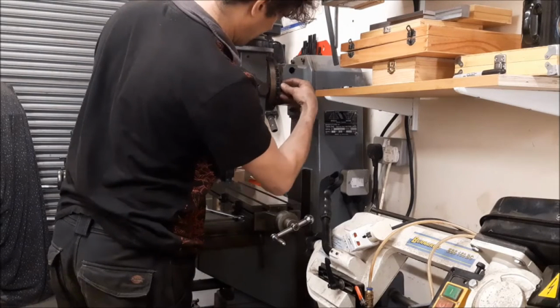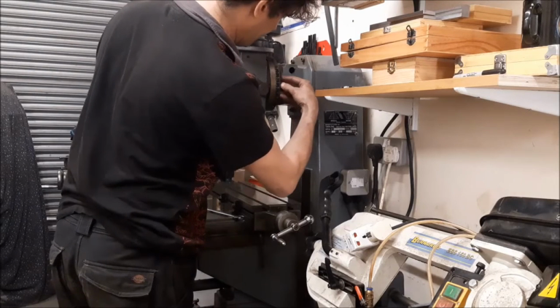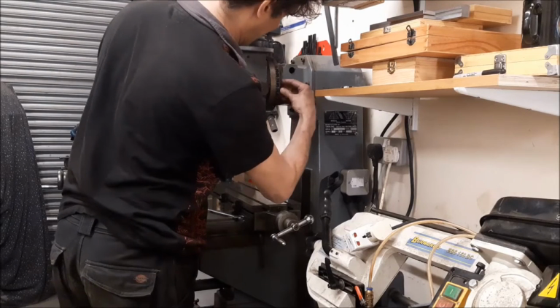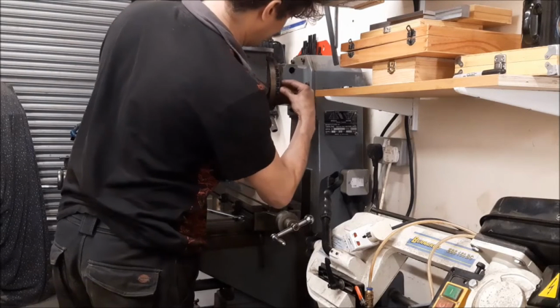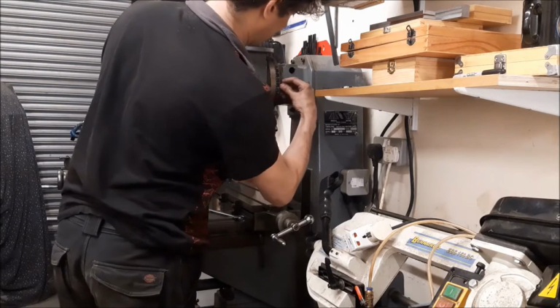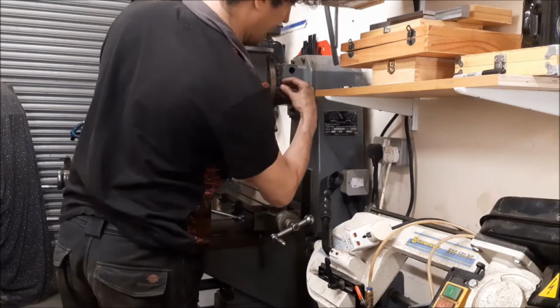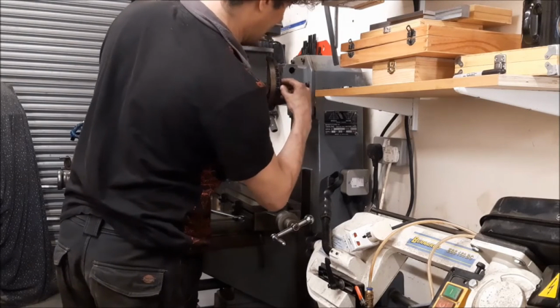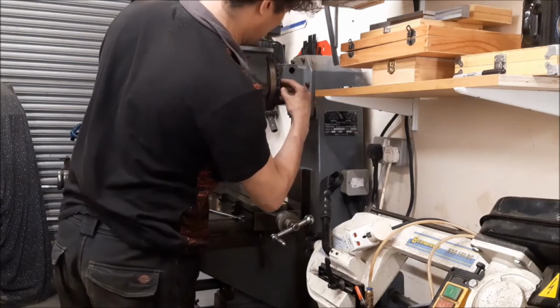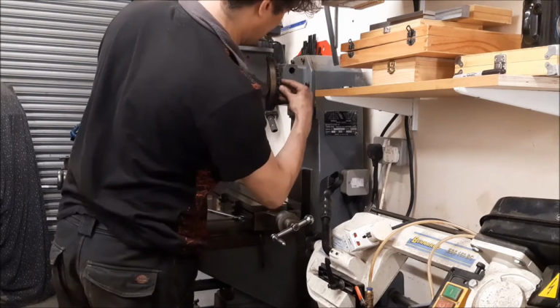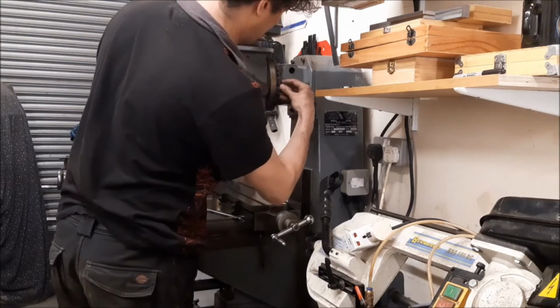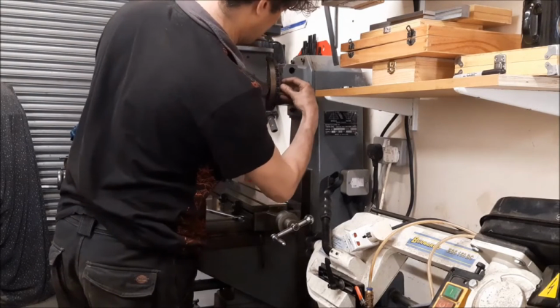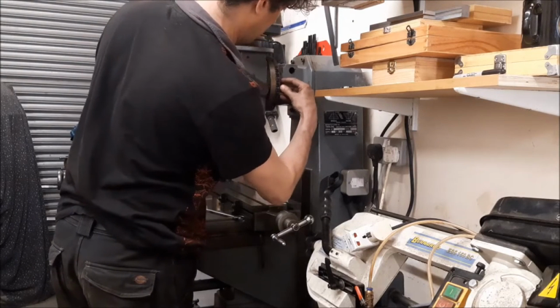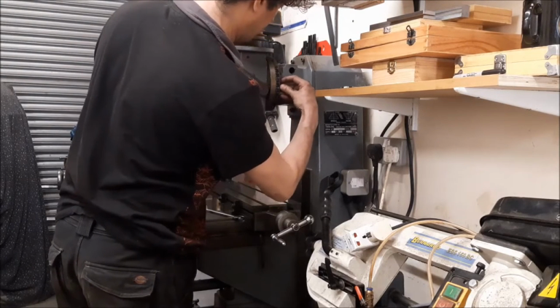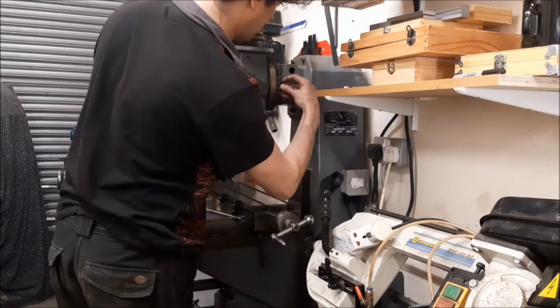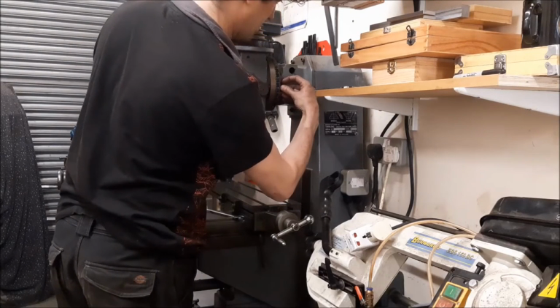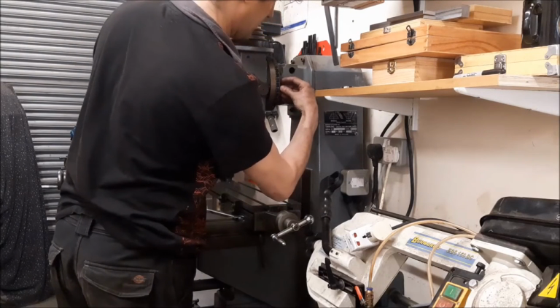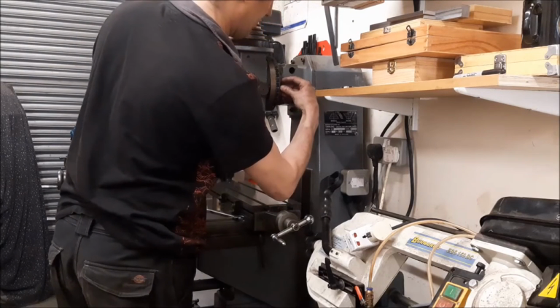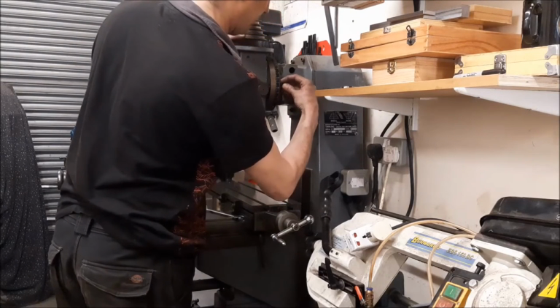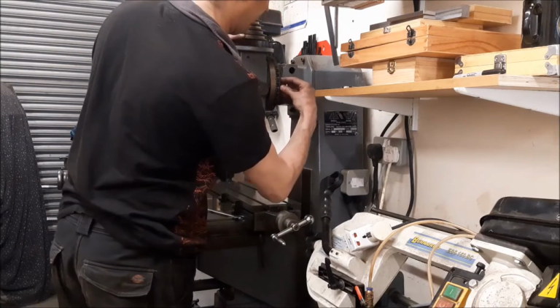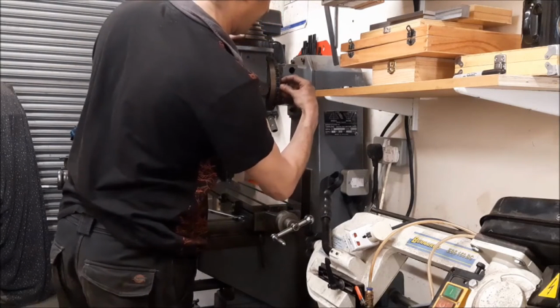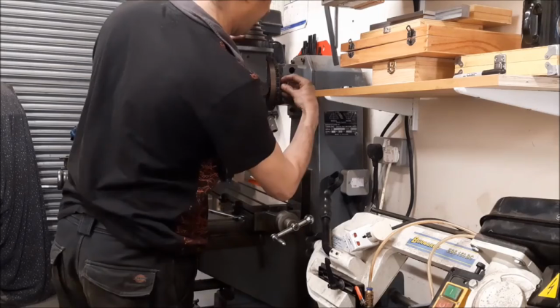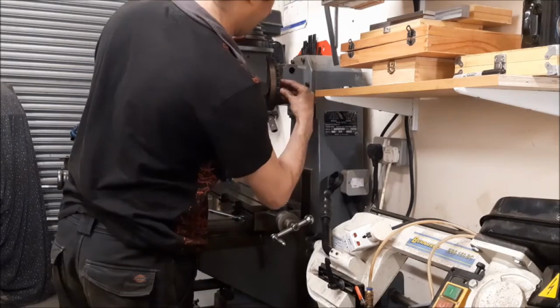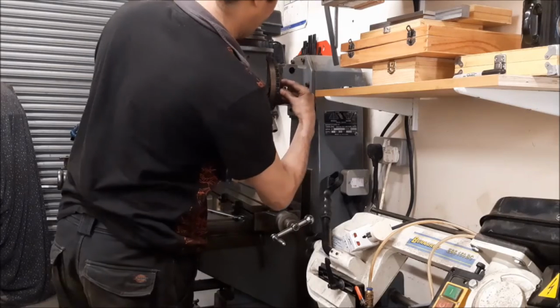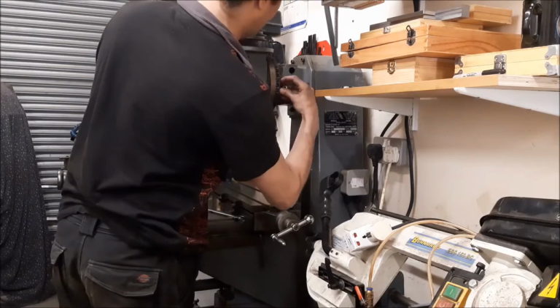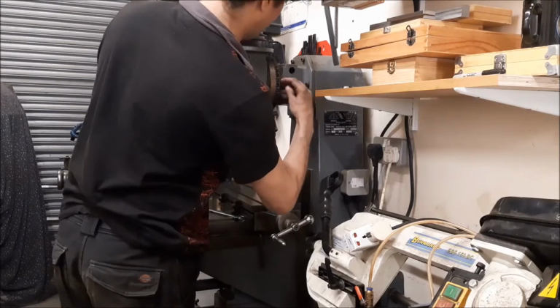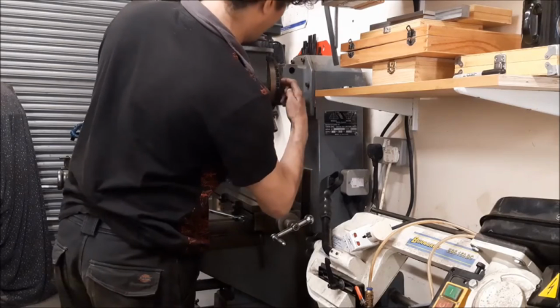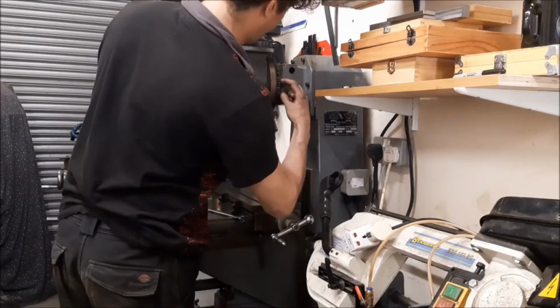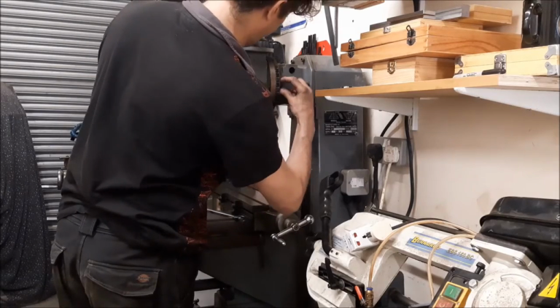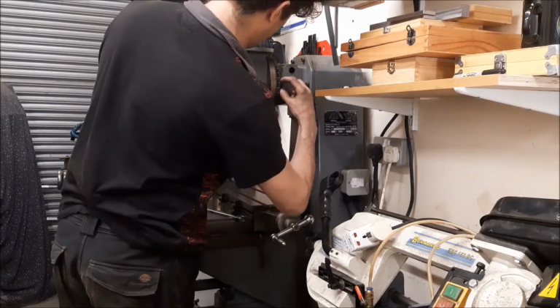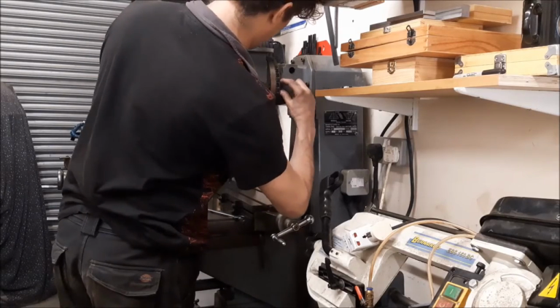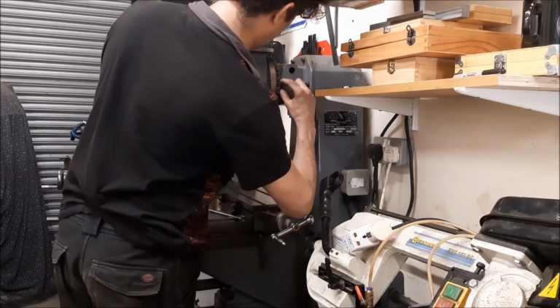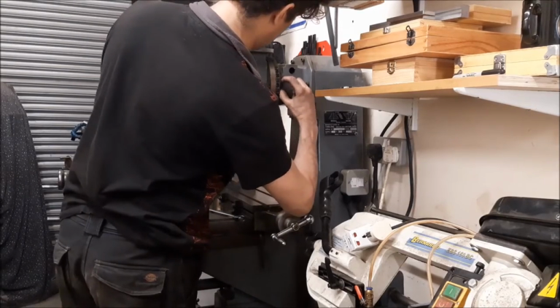It's not that difficult to take it apart, it's just the rigmarole of the tramming right afterwards.